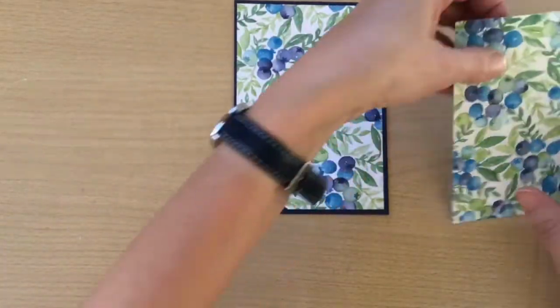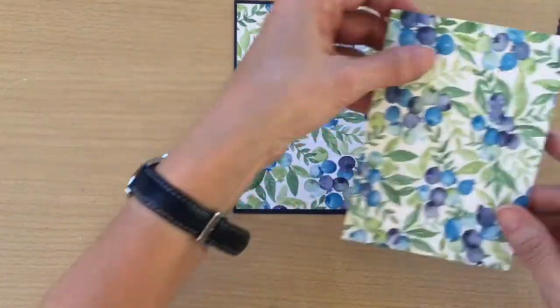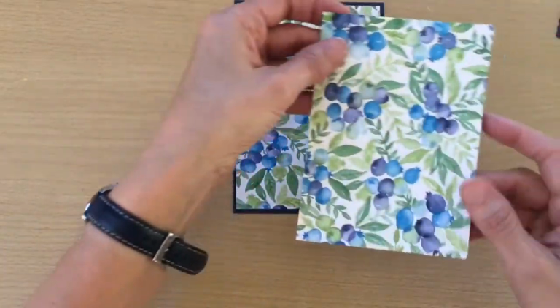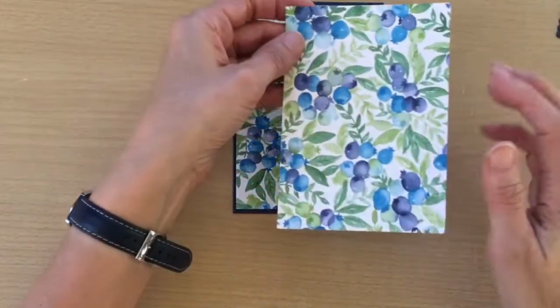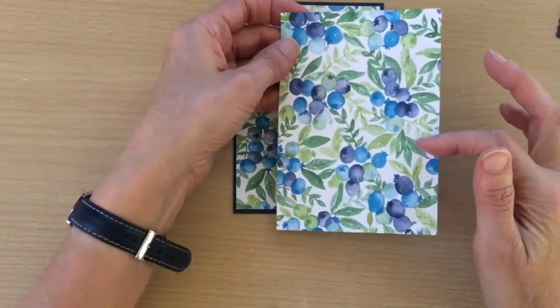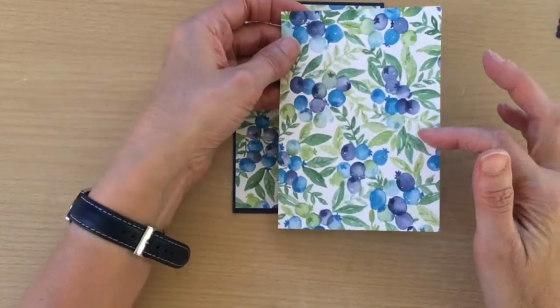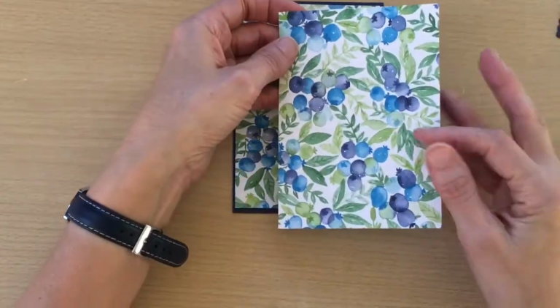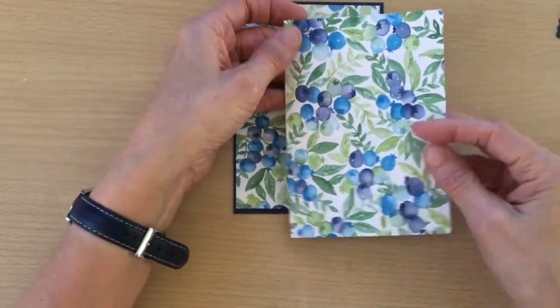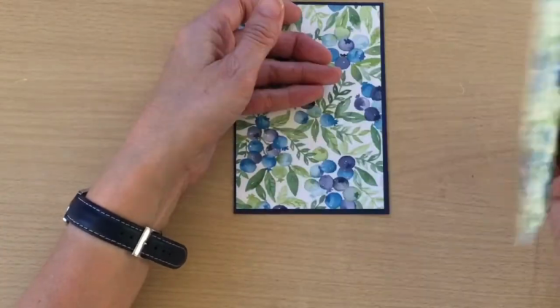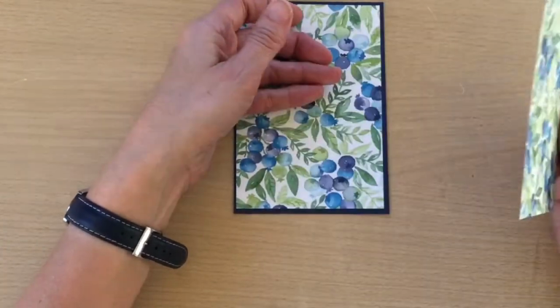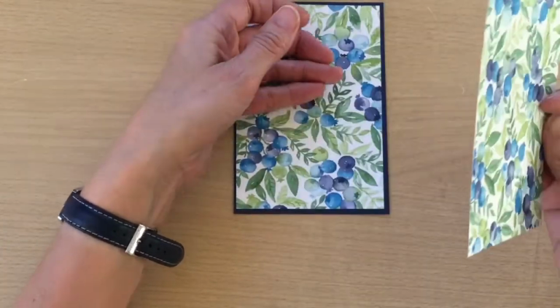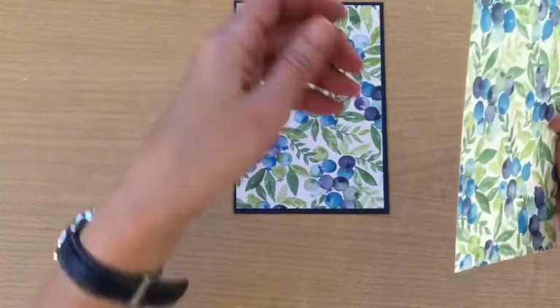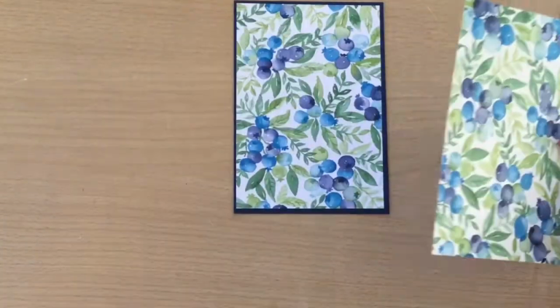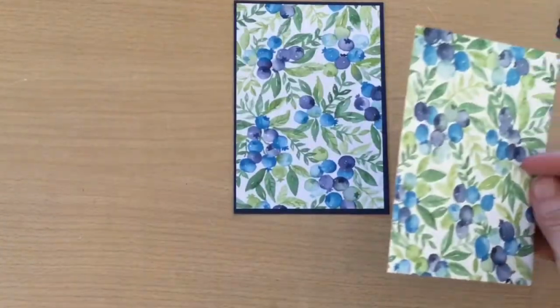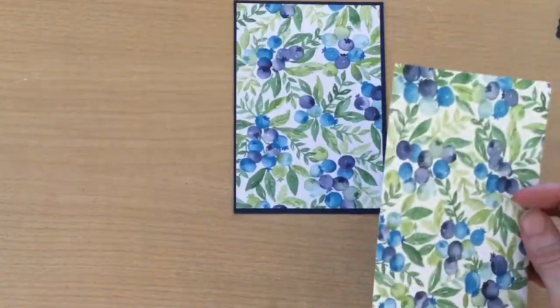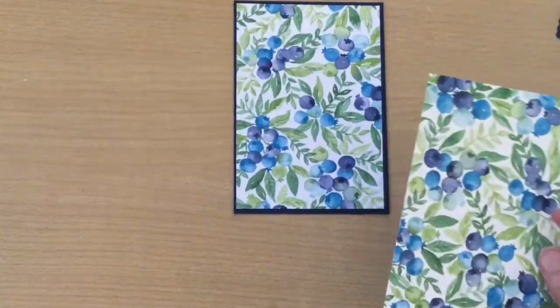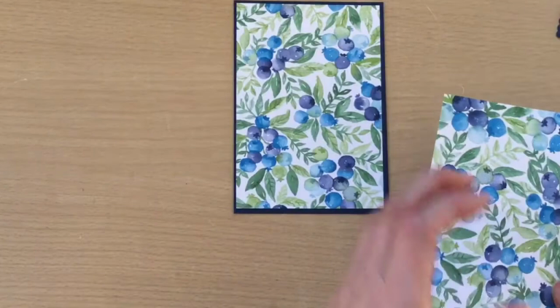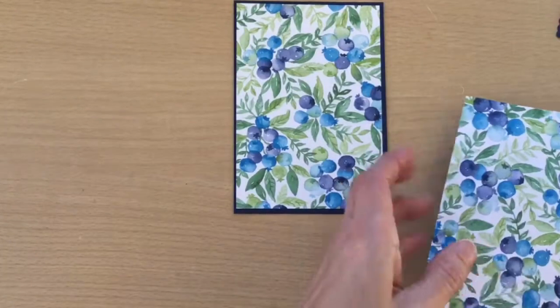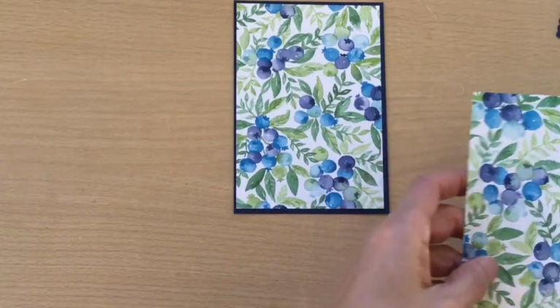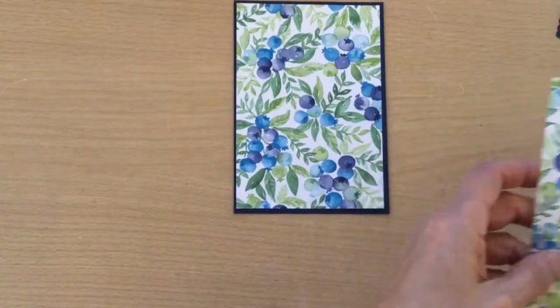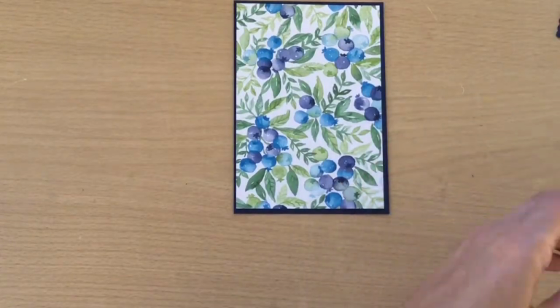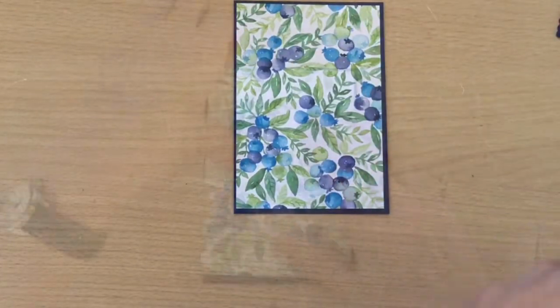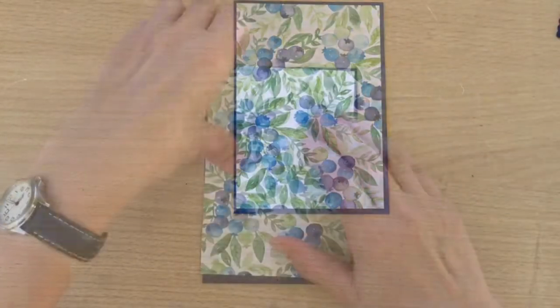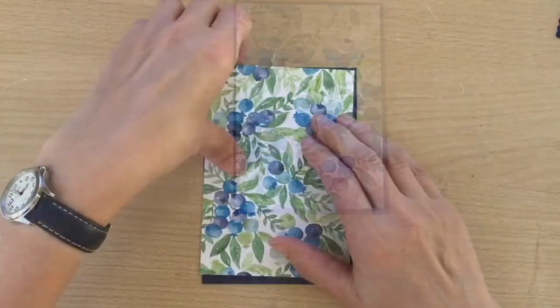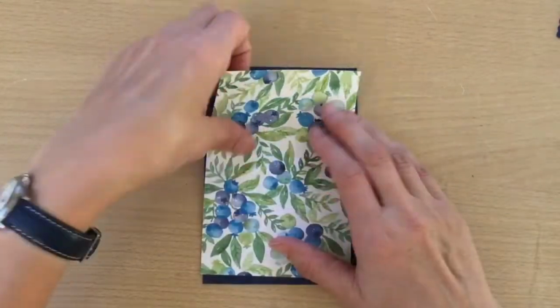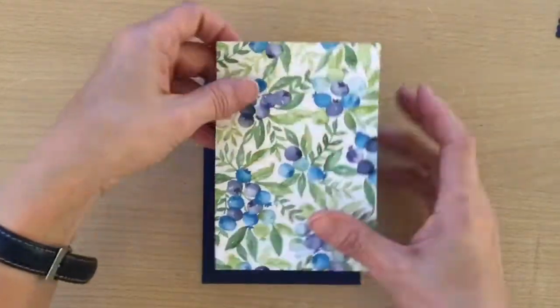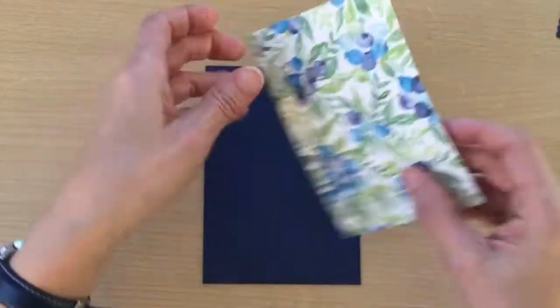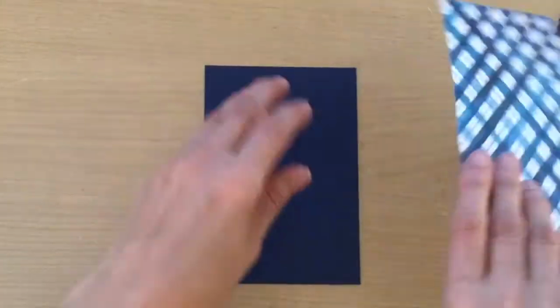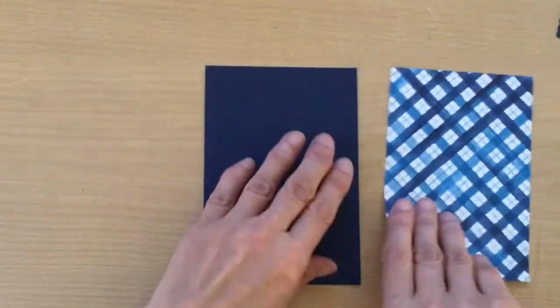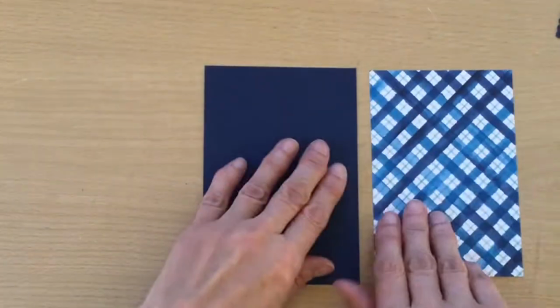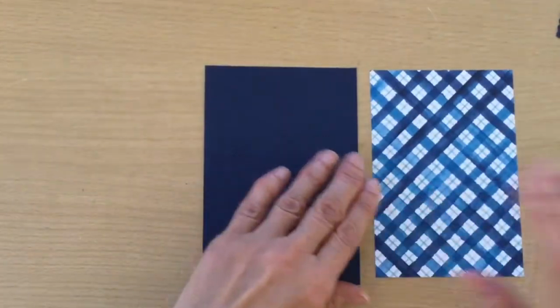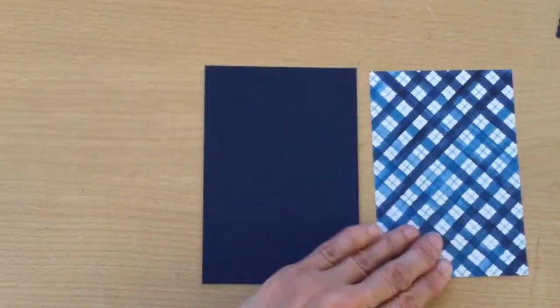This is the one that's going inside — I'm going to put that to one side for the moment. I'm just going to stick this down.